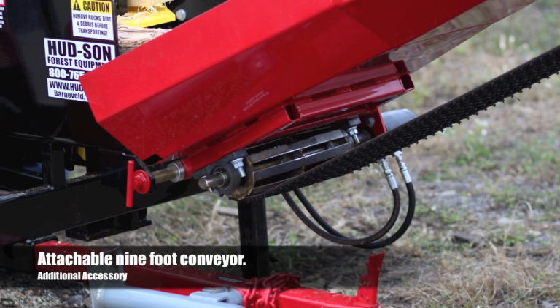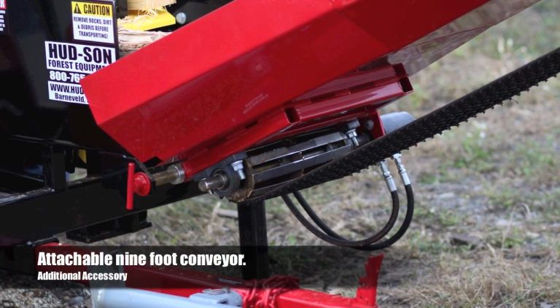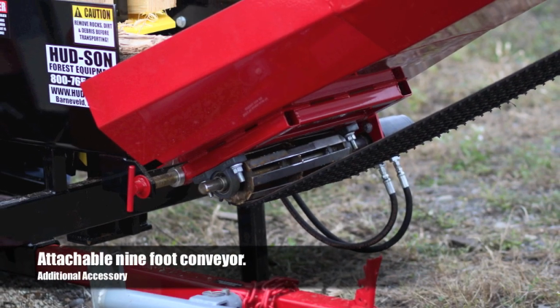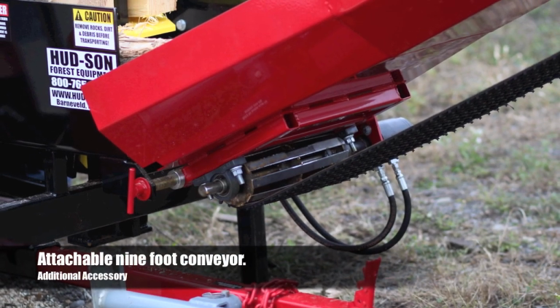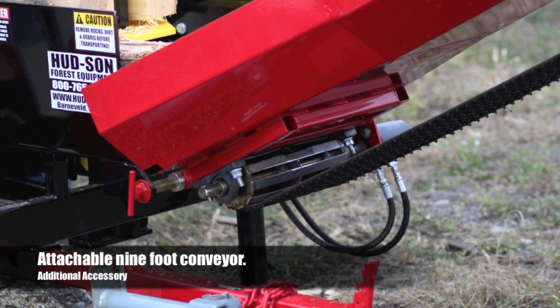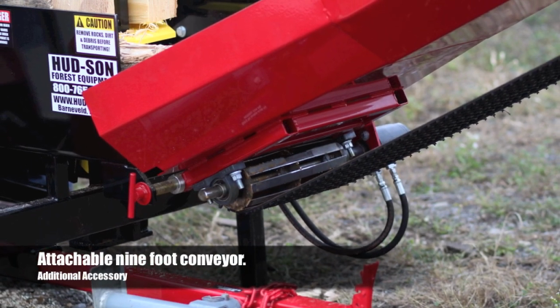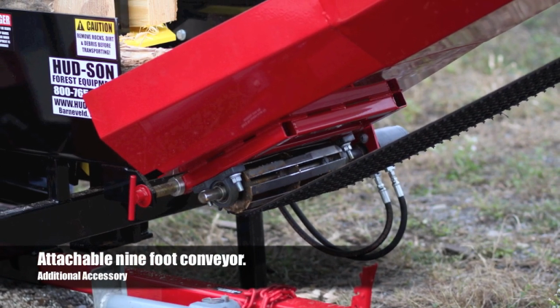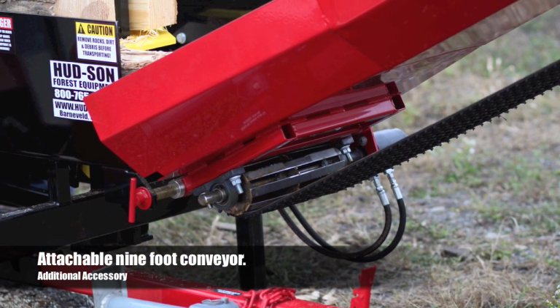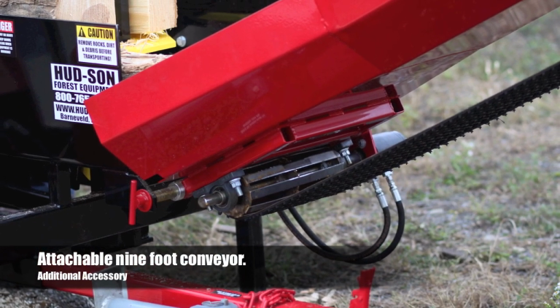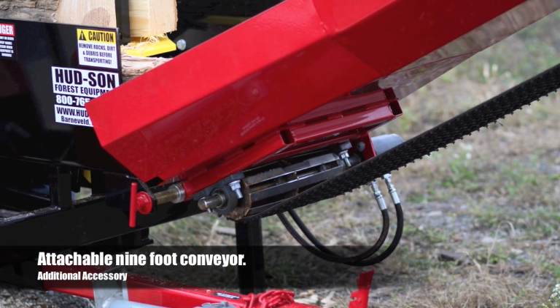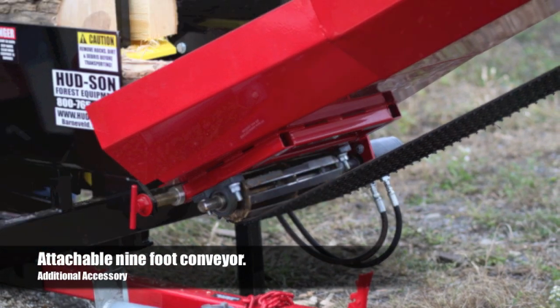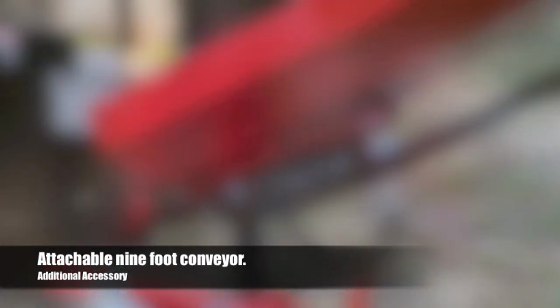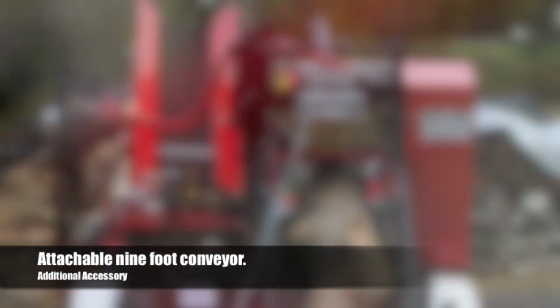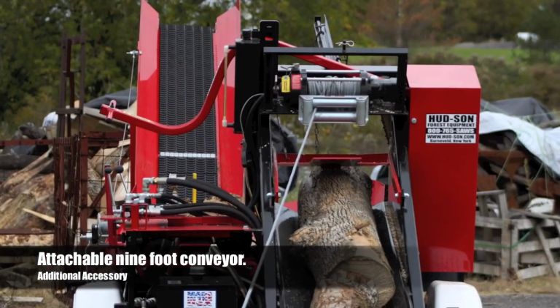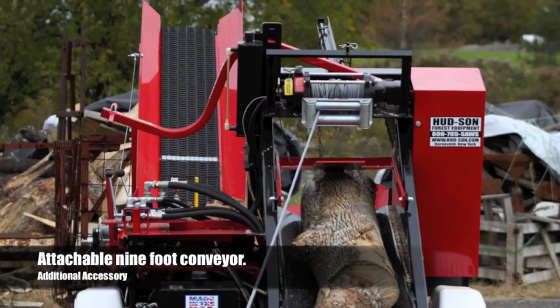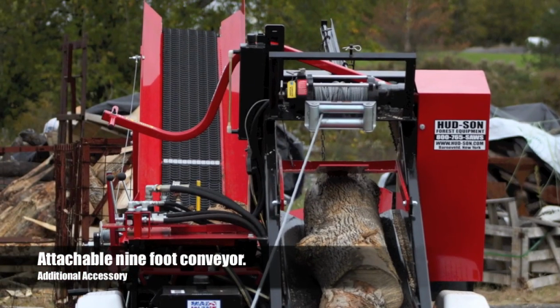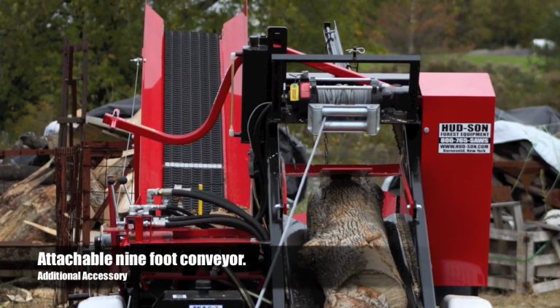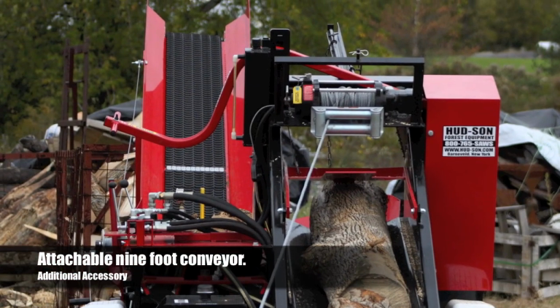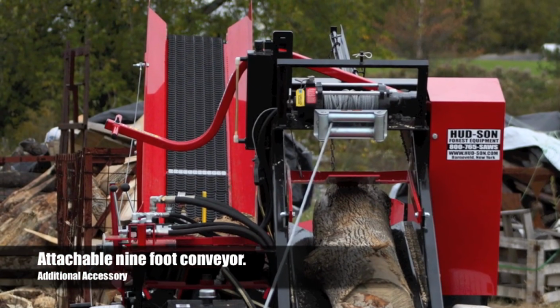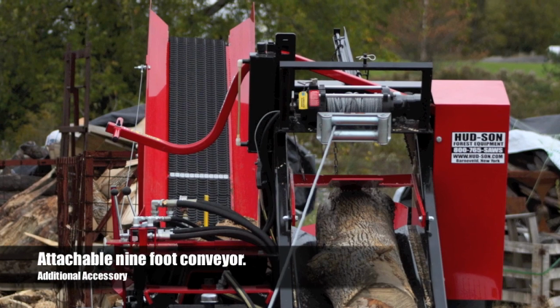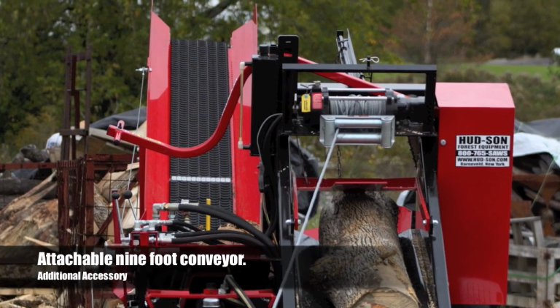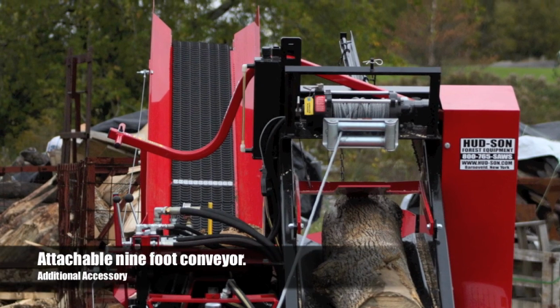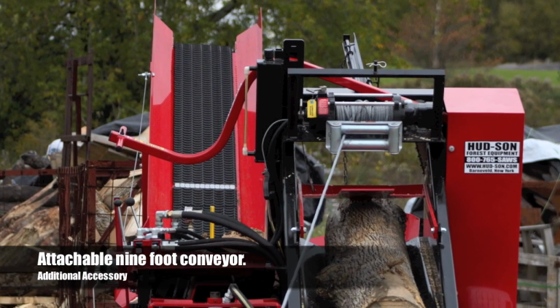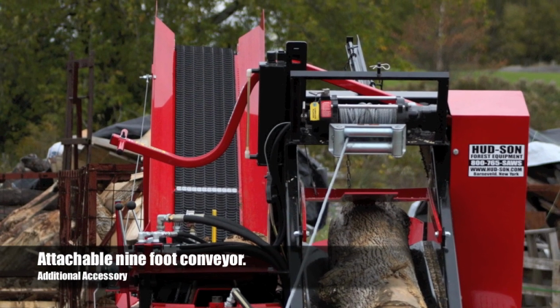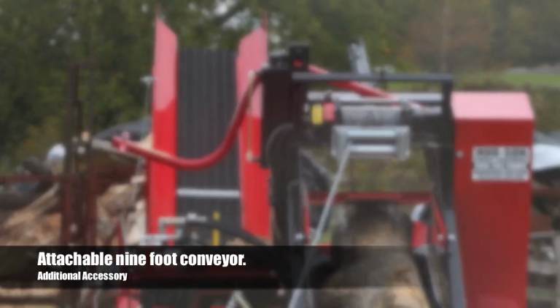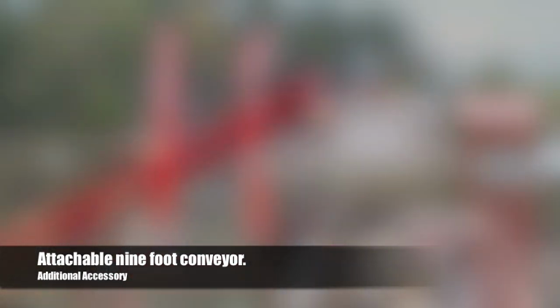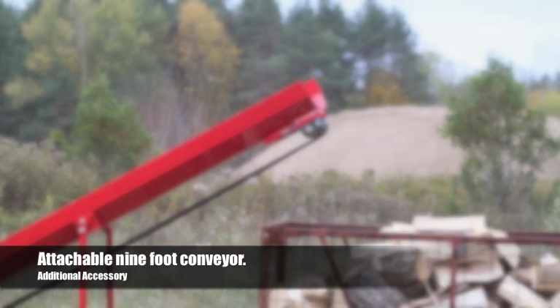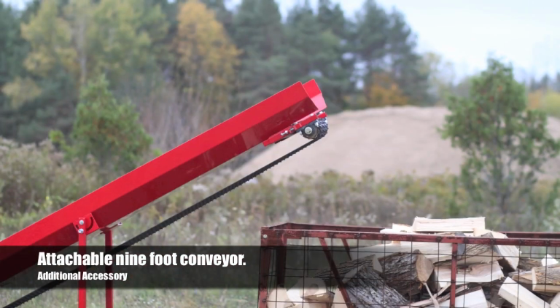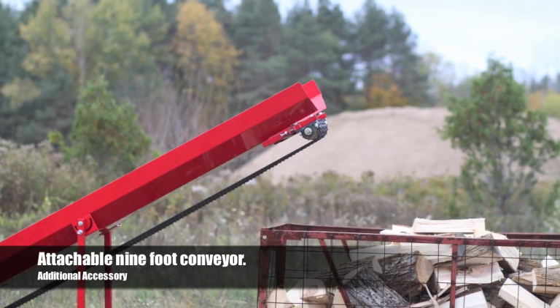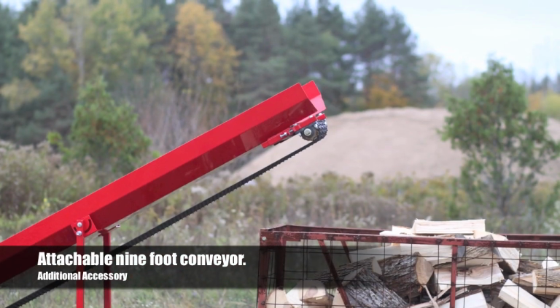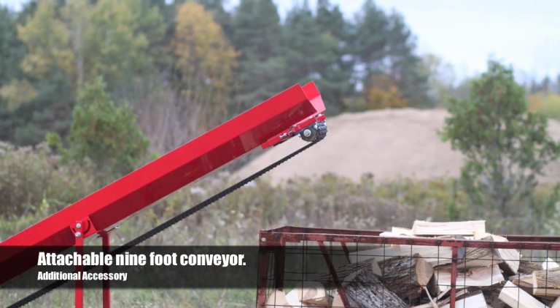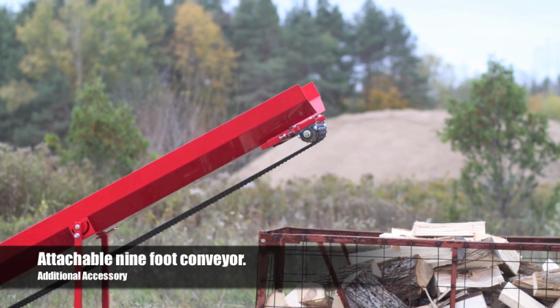To further increase productivity by loading split wood directly to a truck or trailer, an attachable 9-foot conveyor is available as an optional accessory.